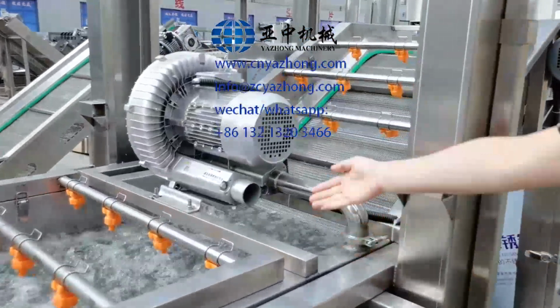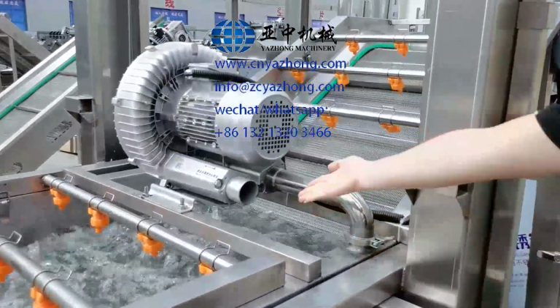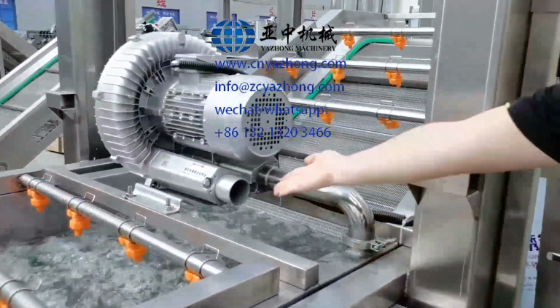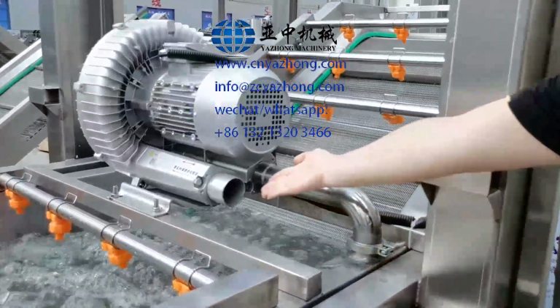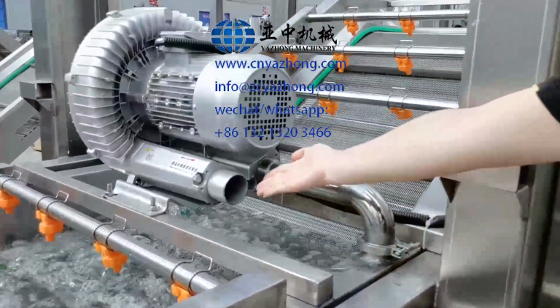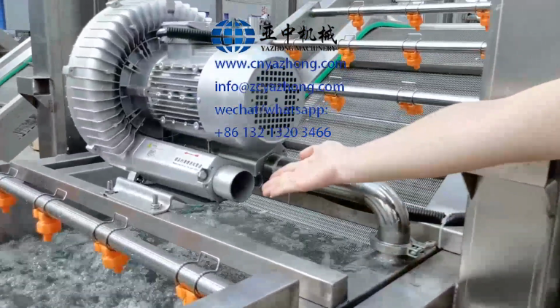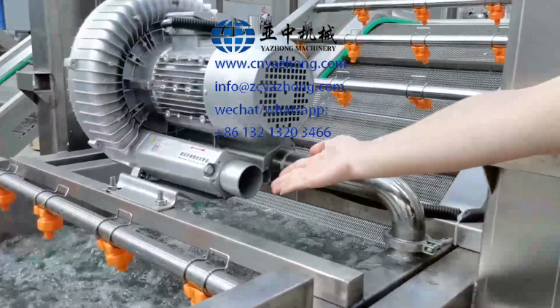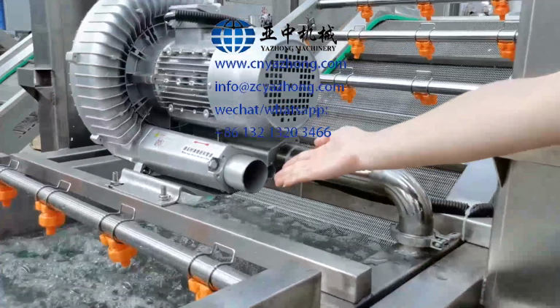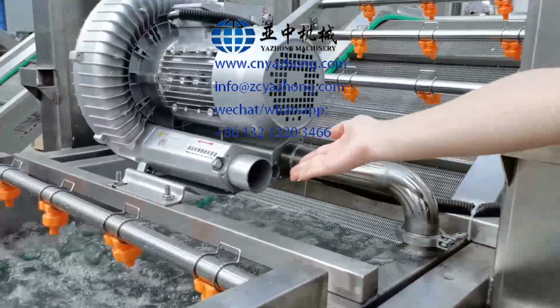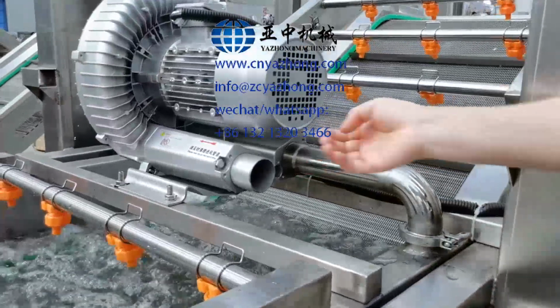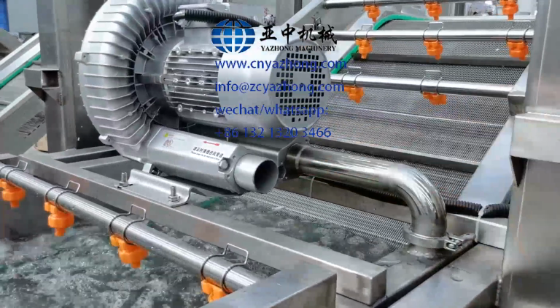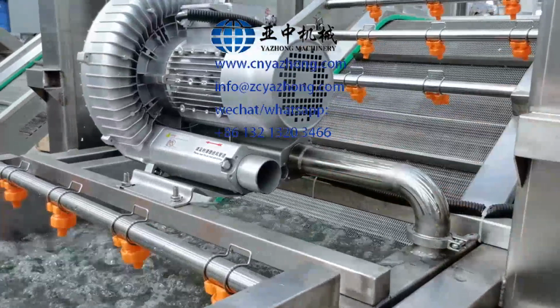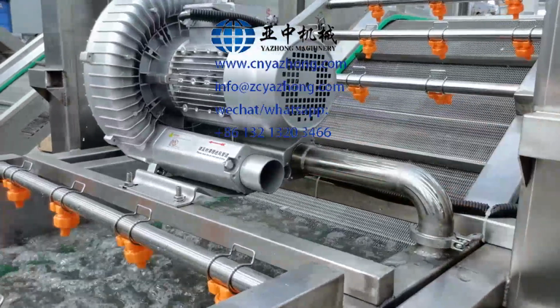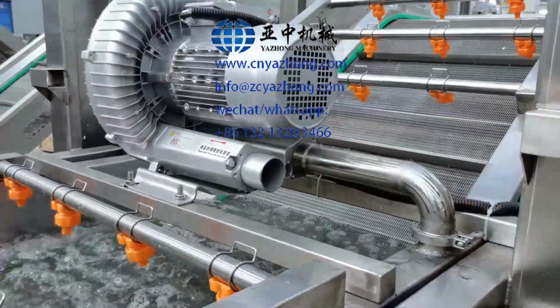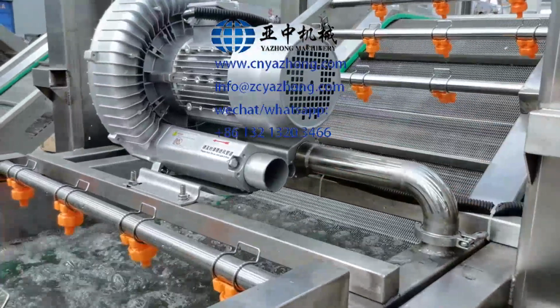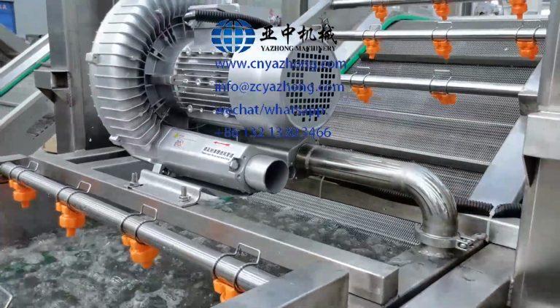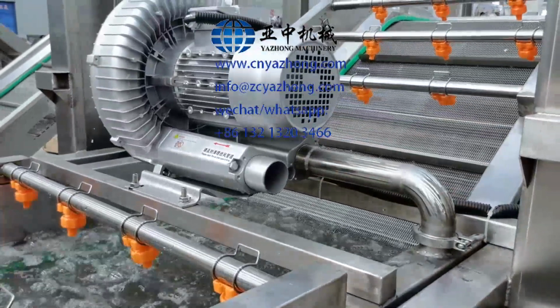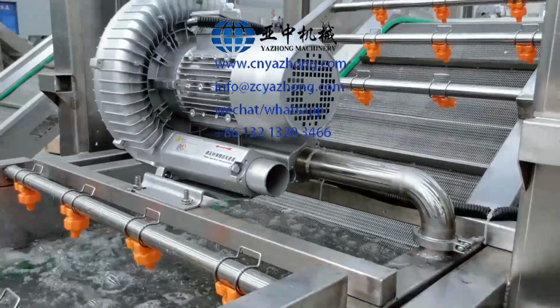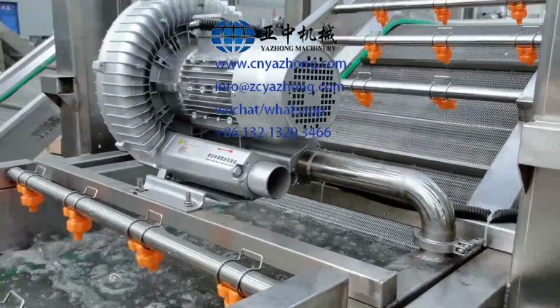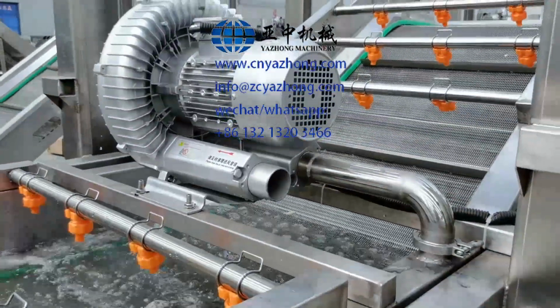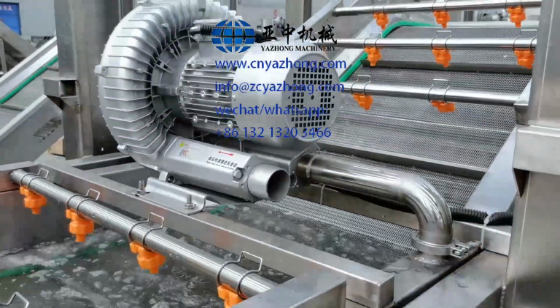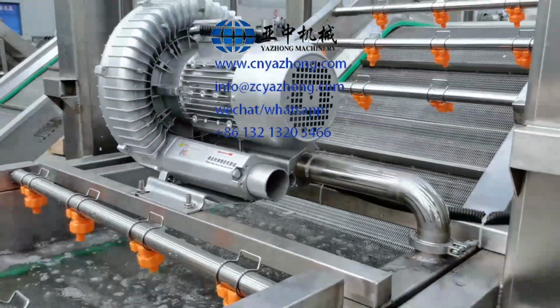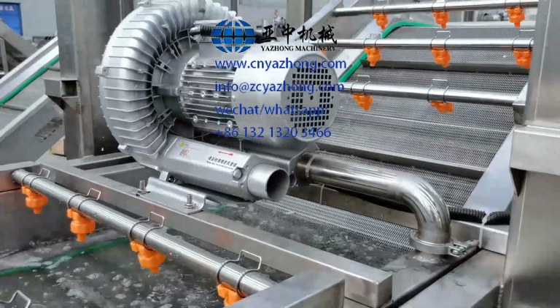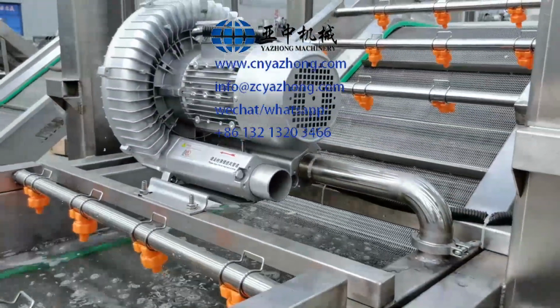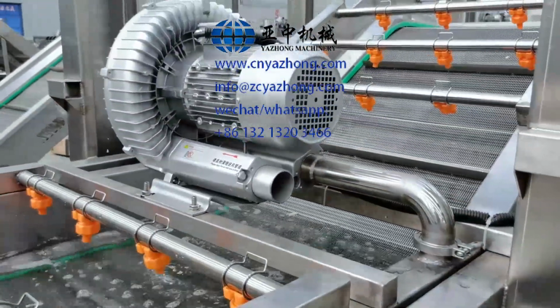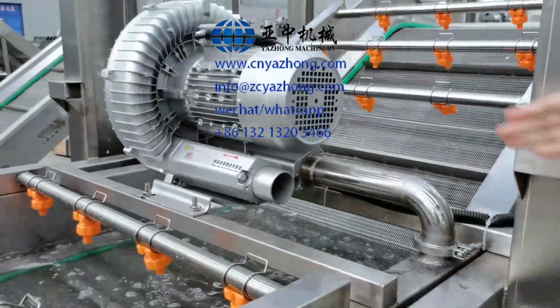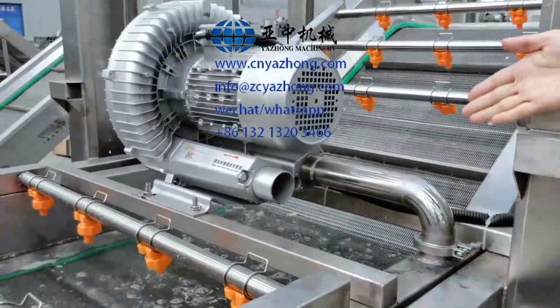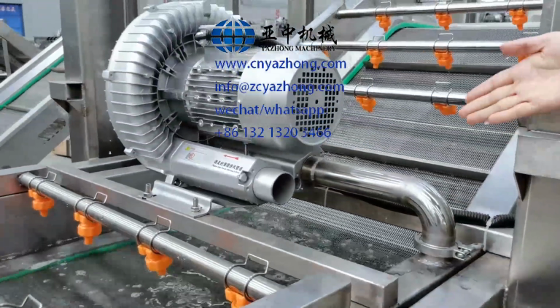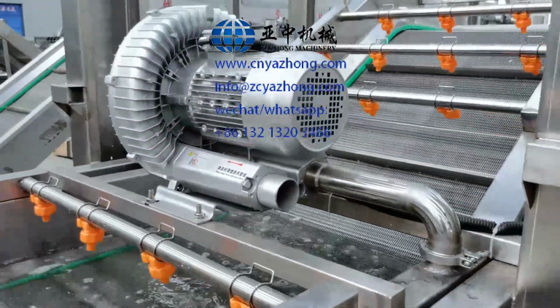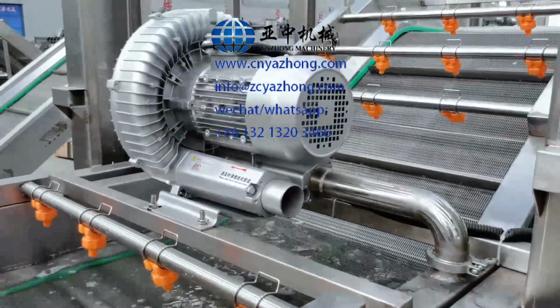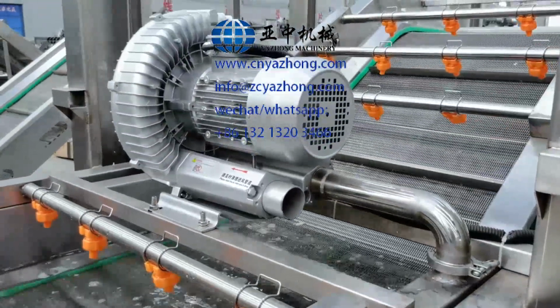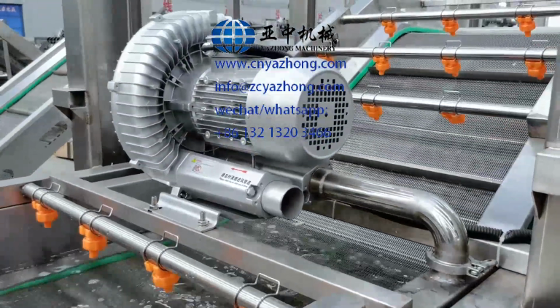This is the air inlet pipe. Never block it, and you need to clean it in time.